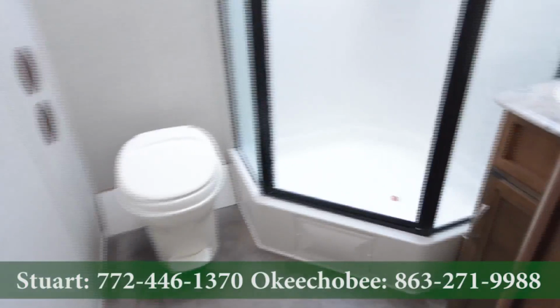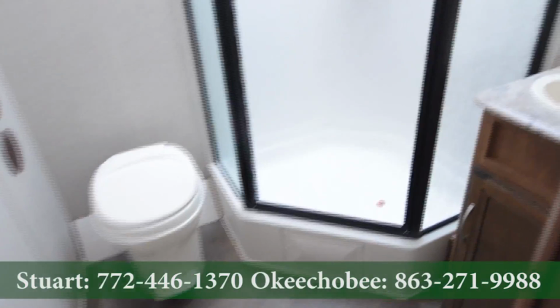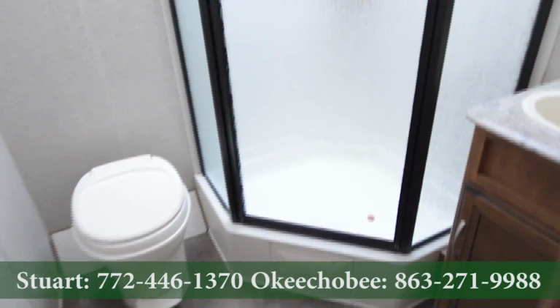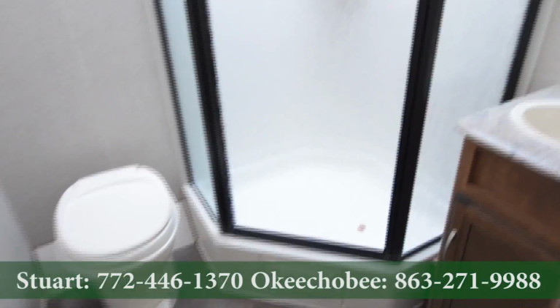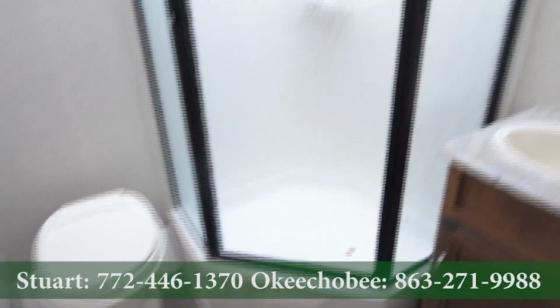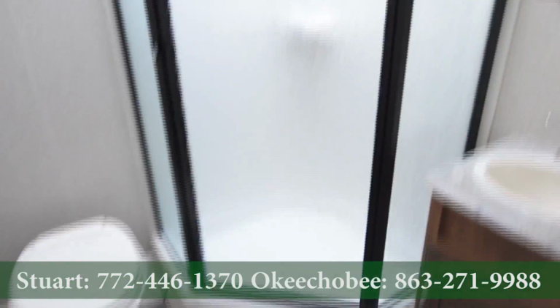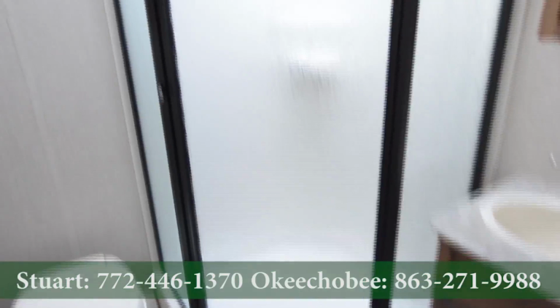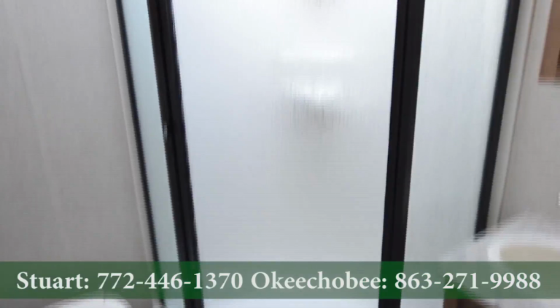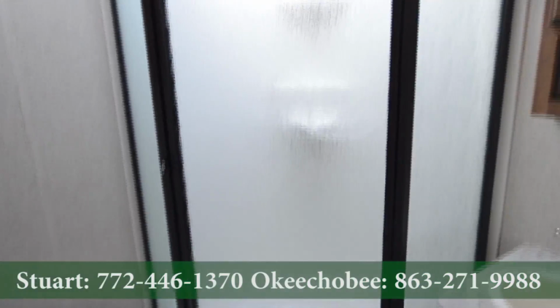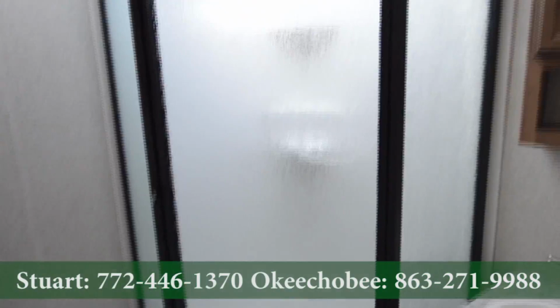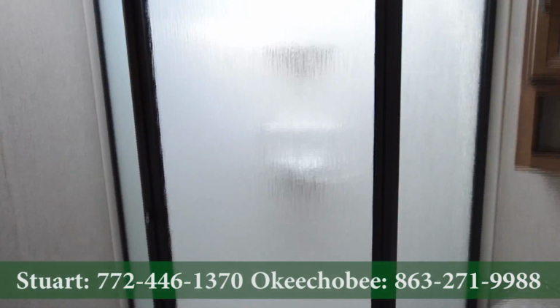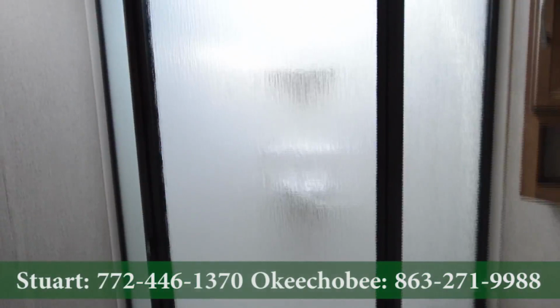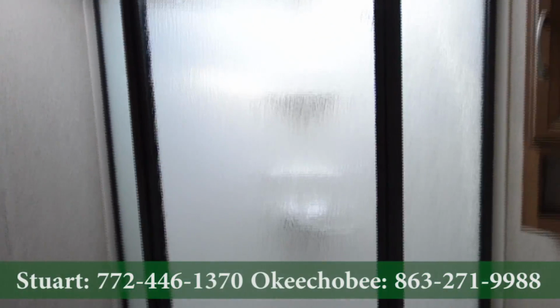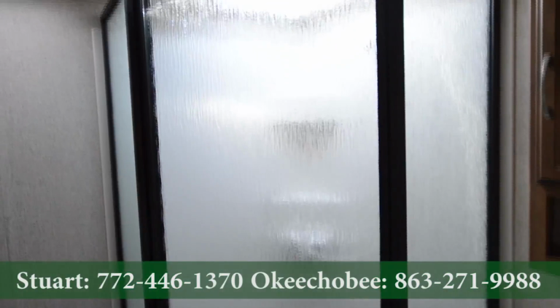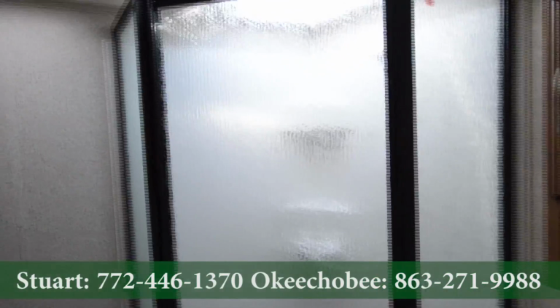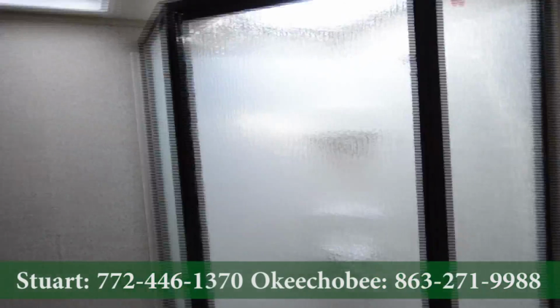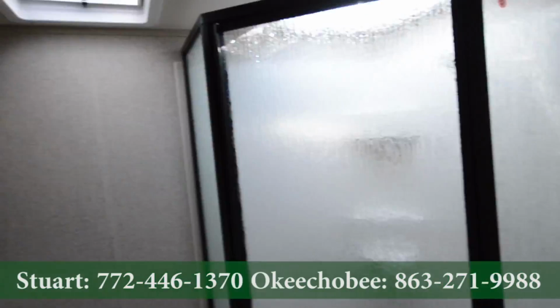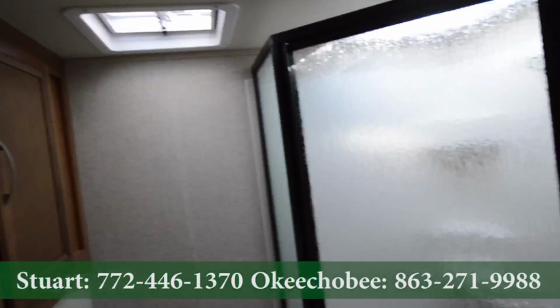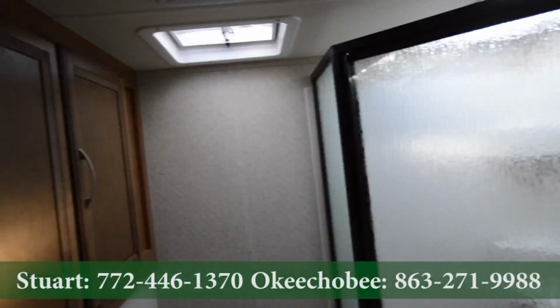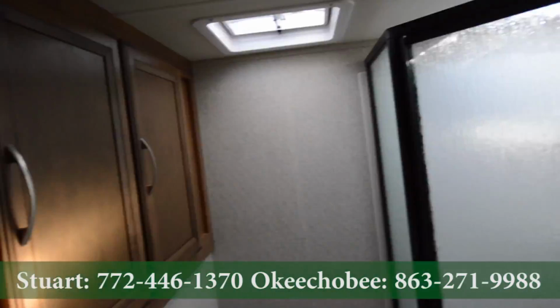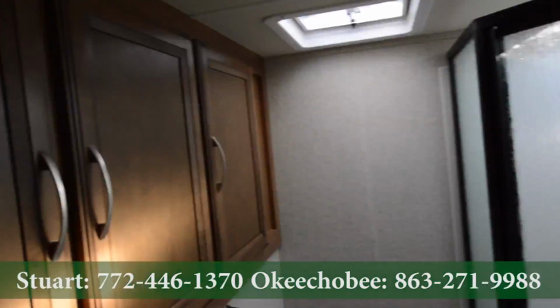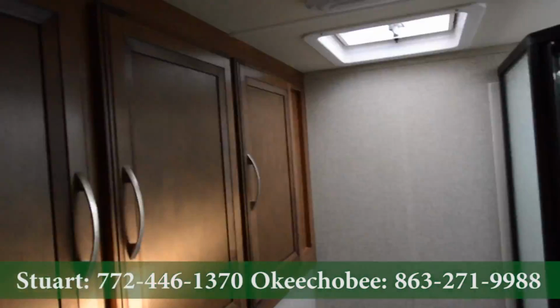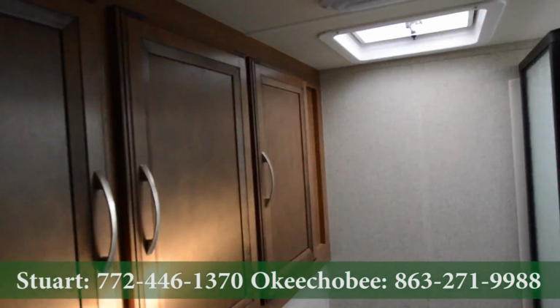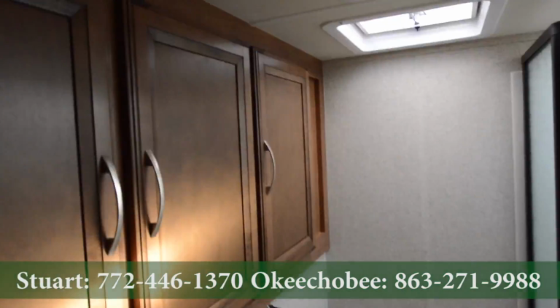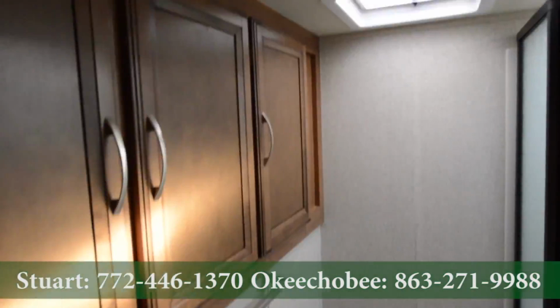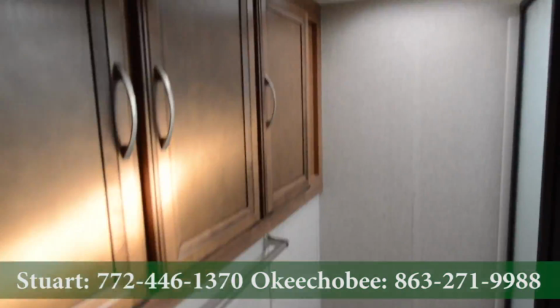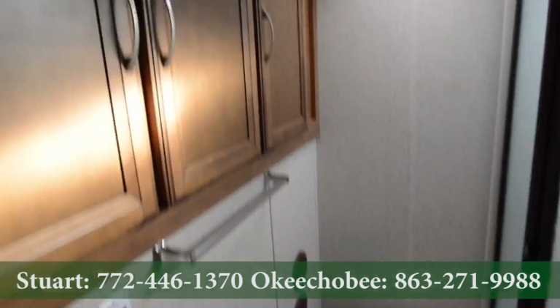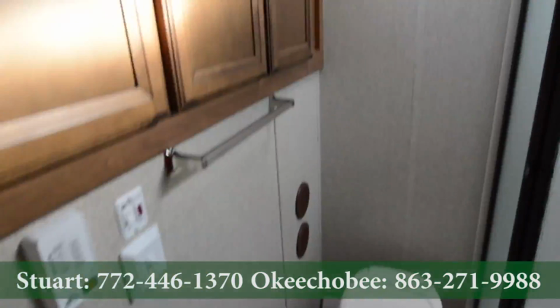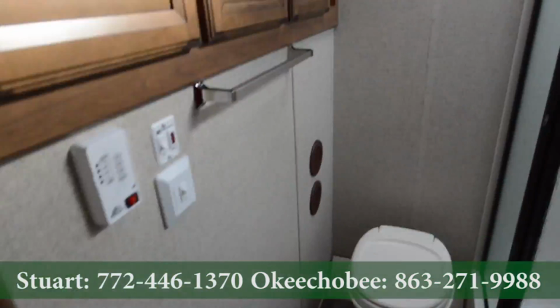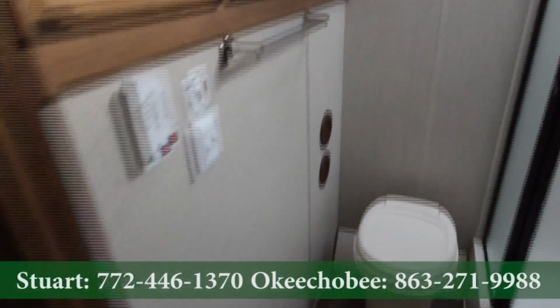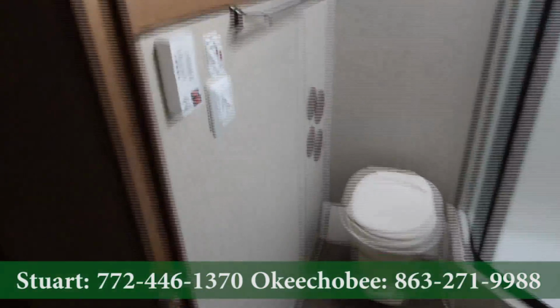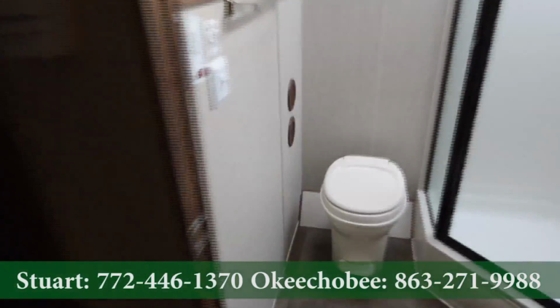Good size shower and bathroom. Lots of storage space there as well.